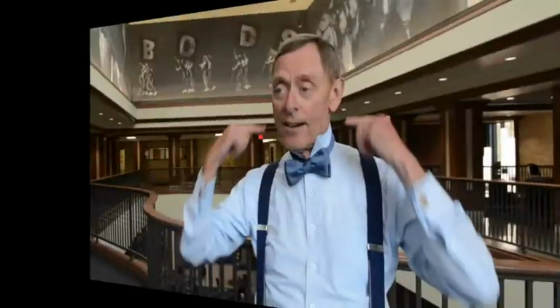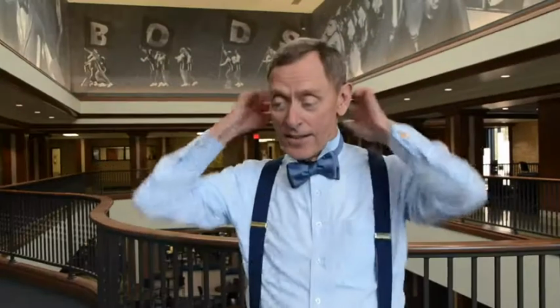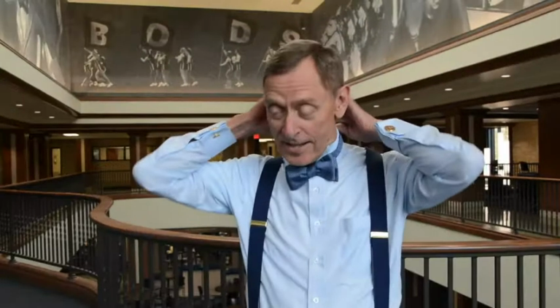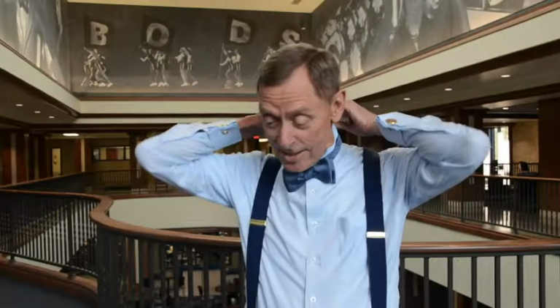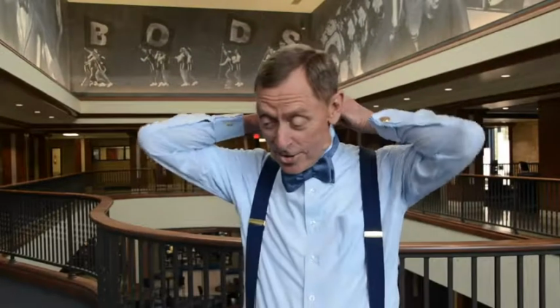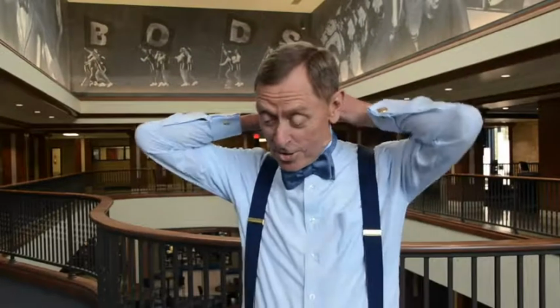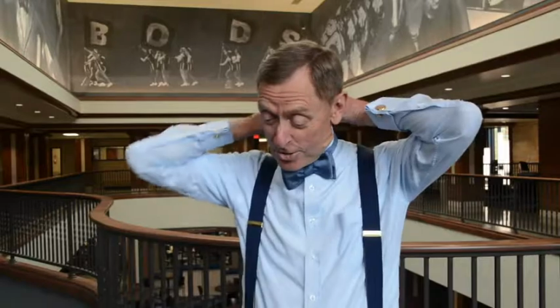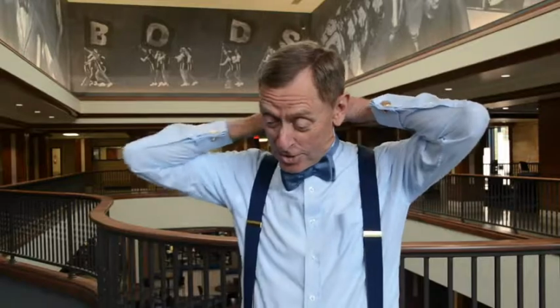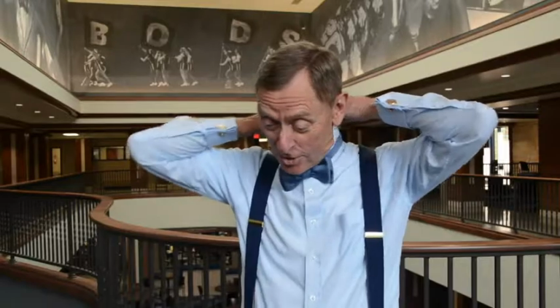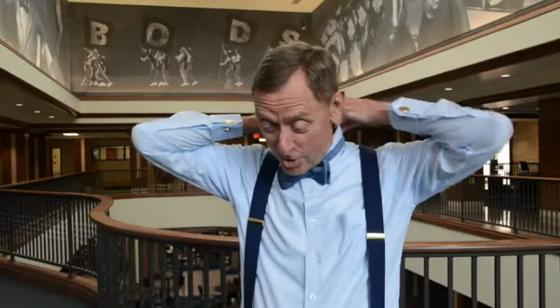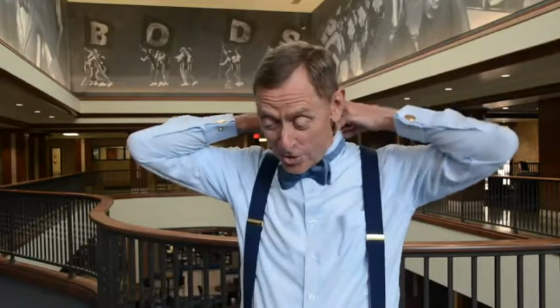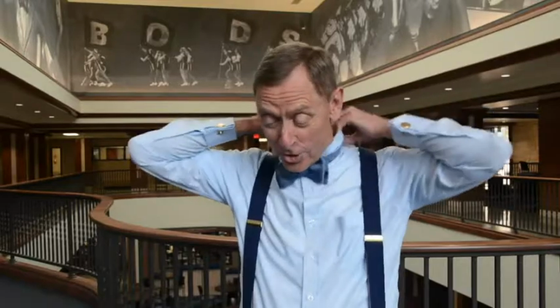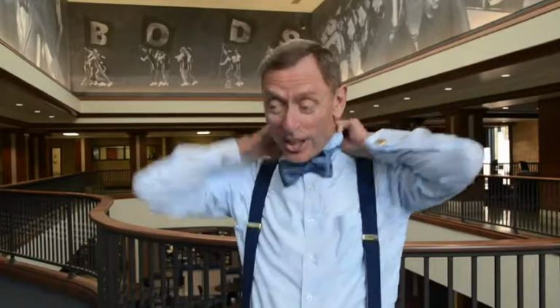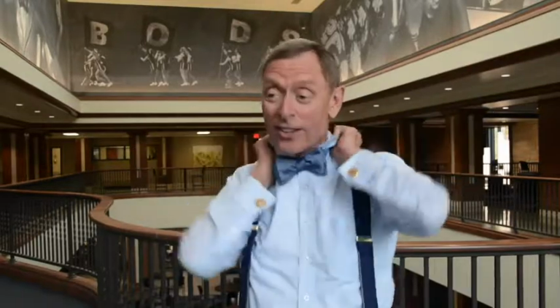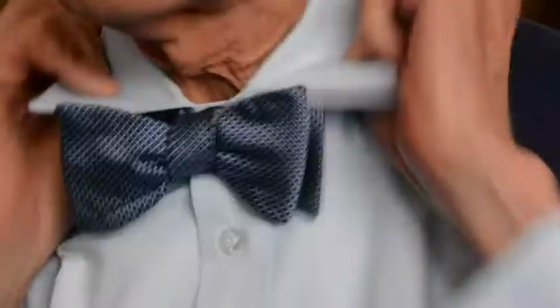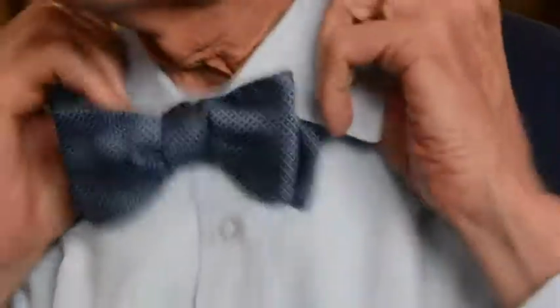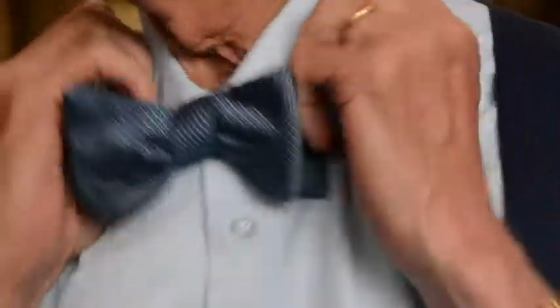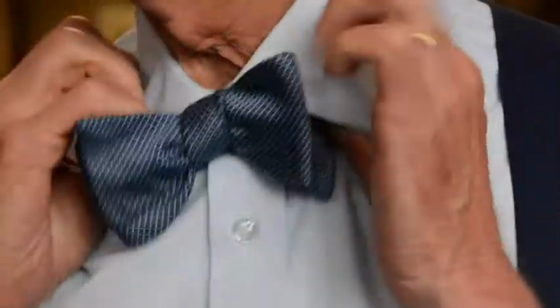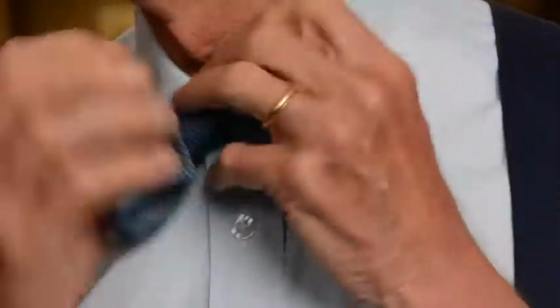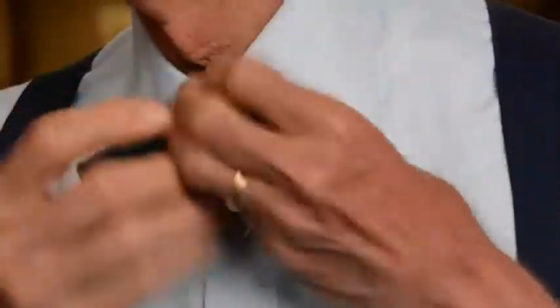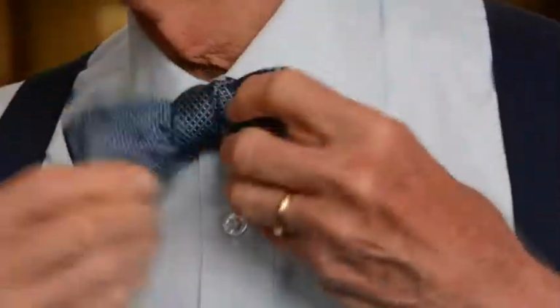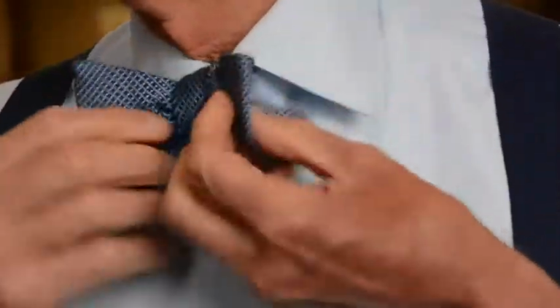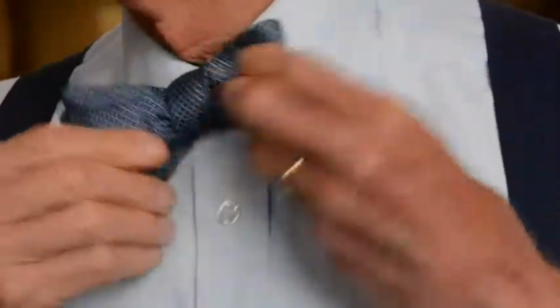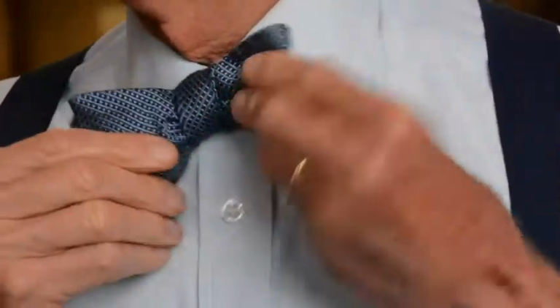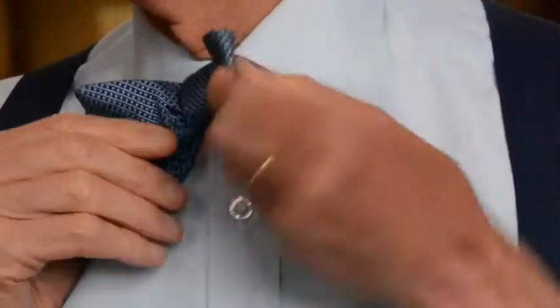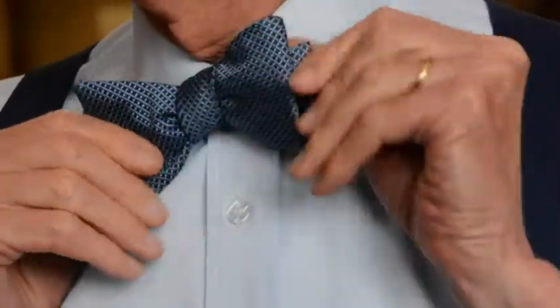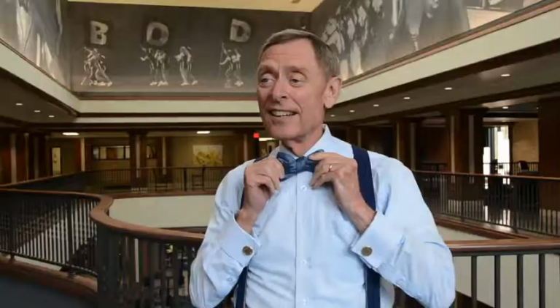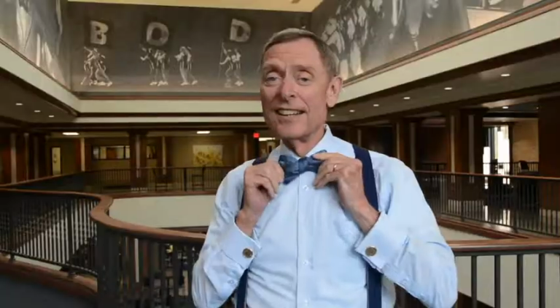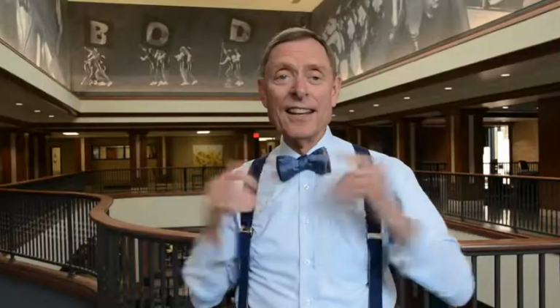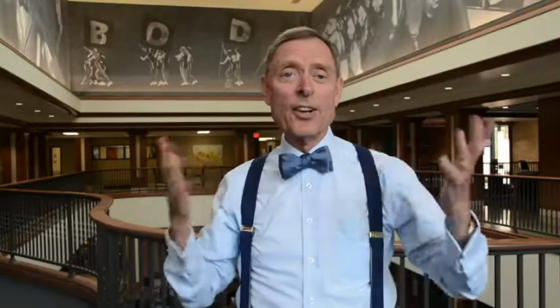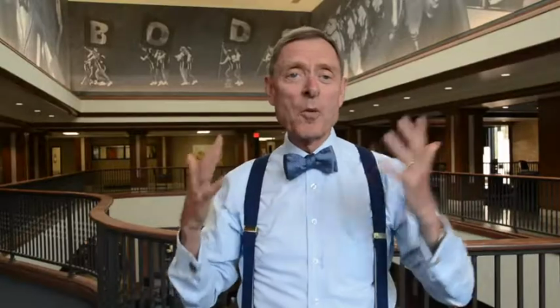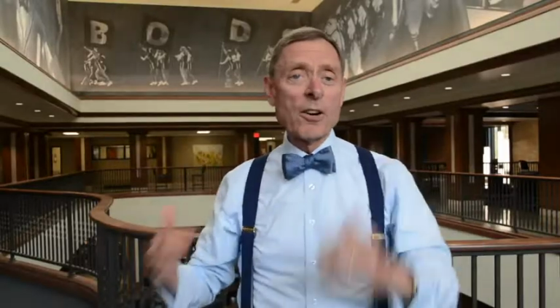And then you just turn your collar down and you go to work.